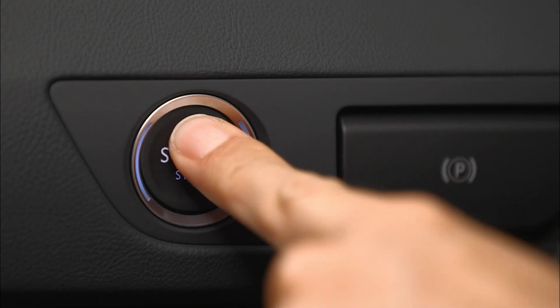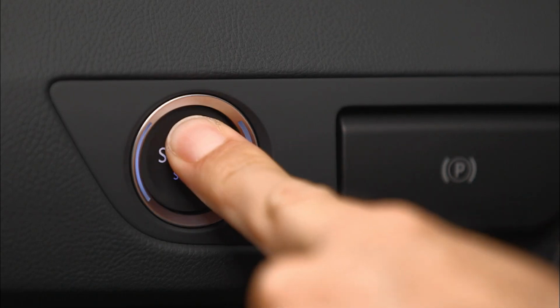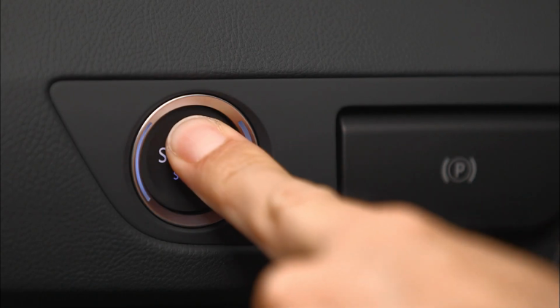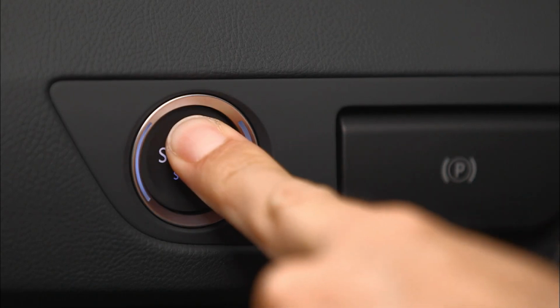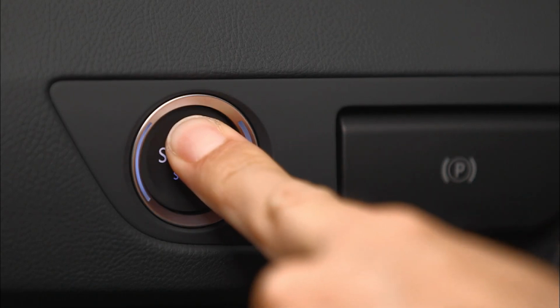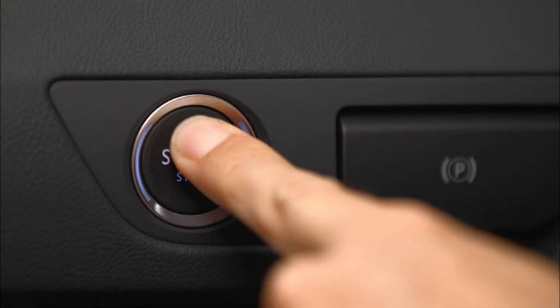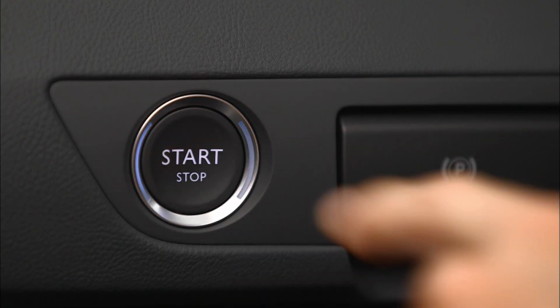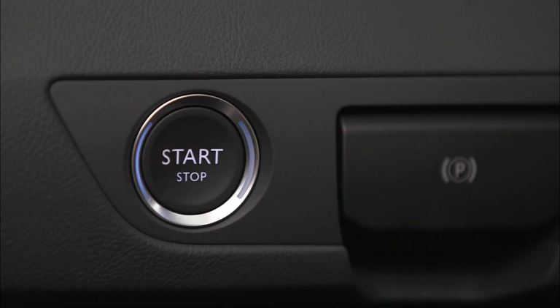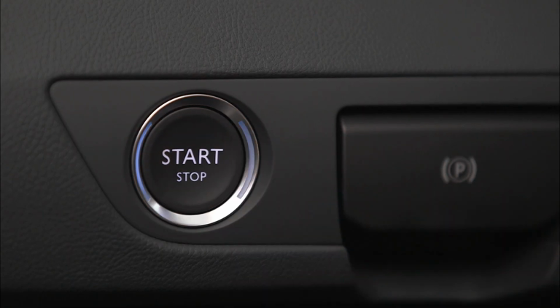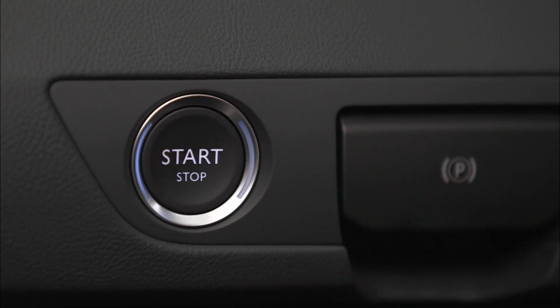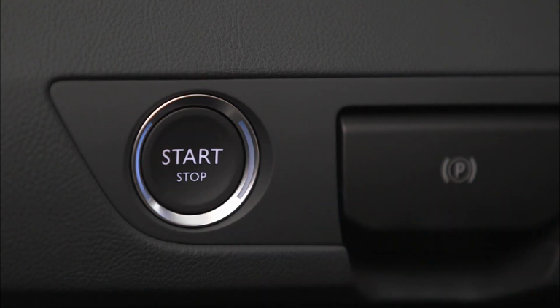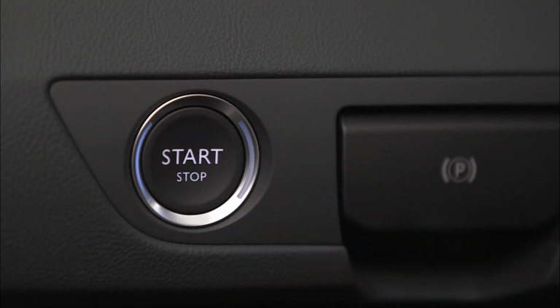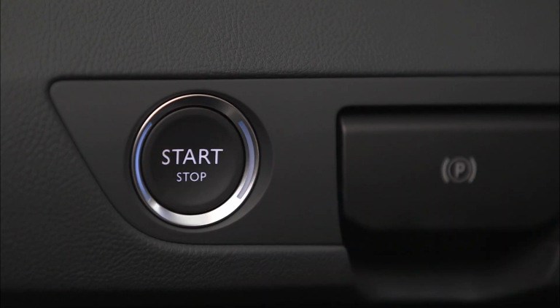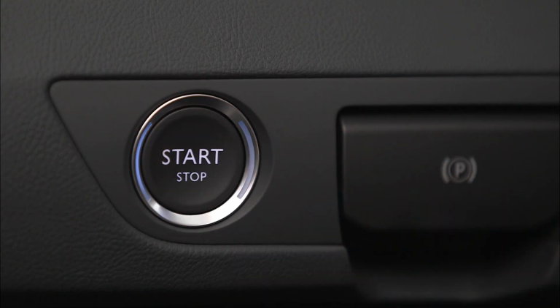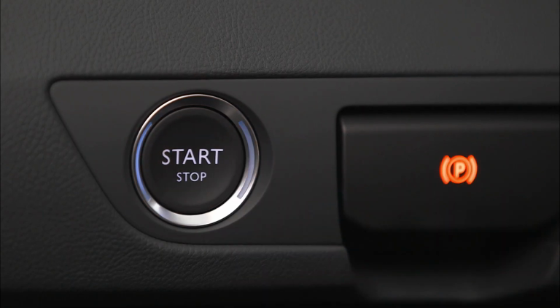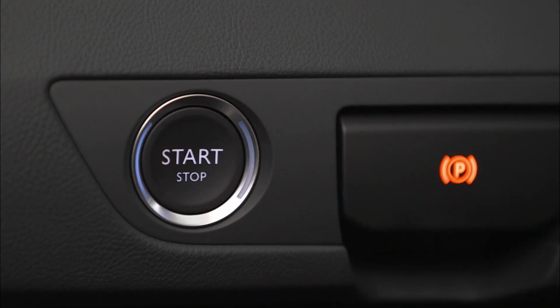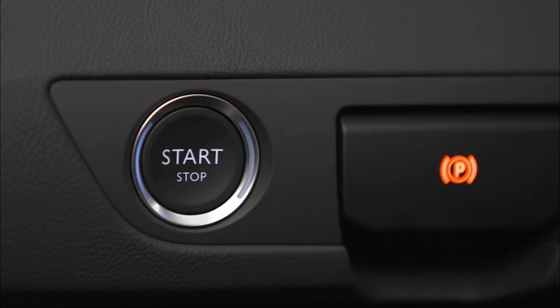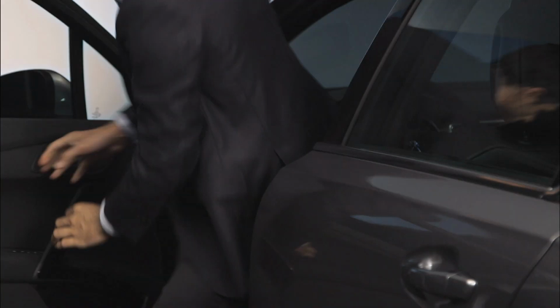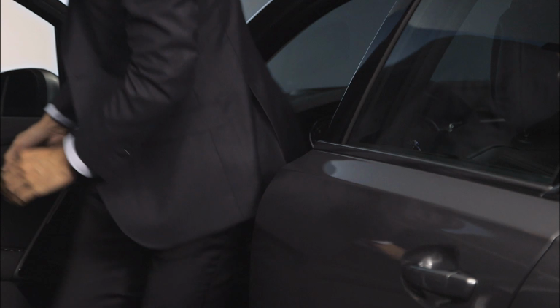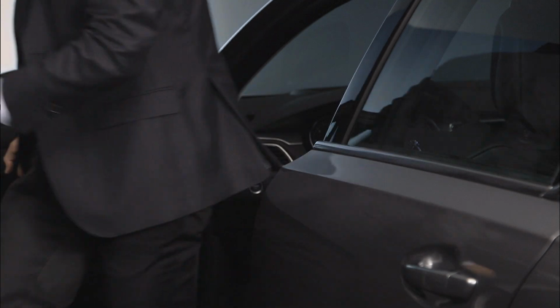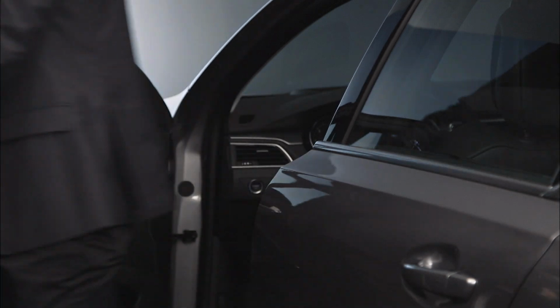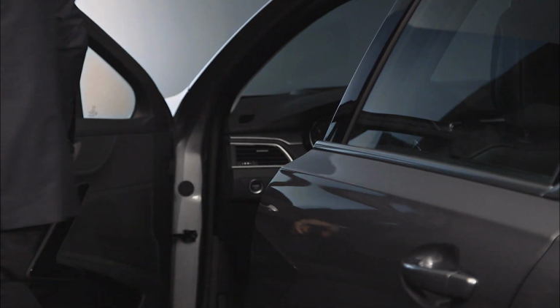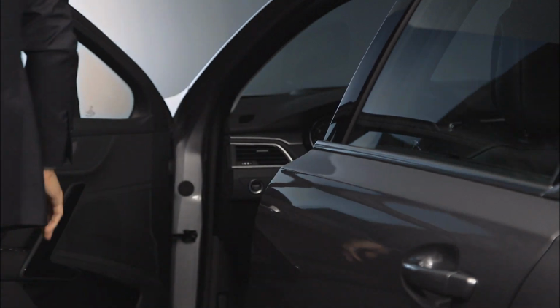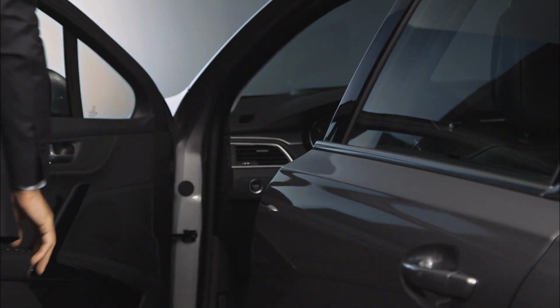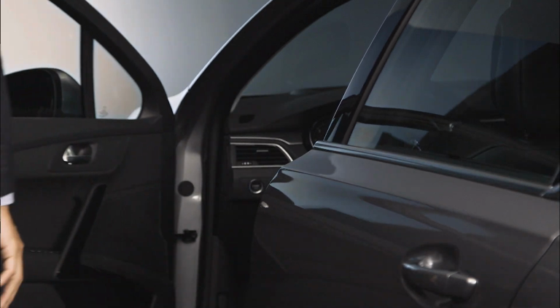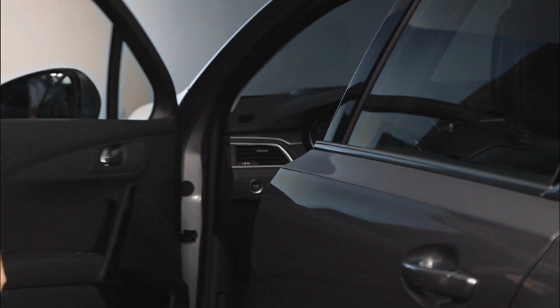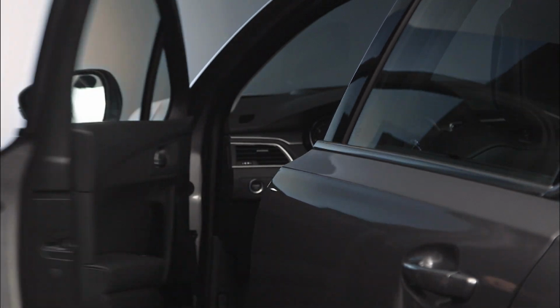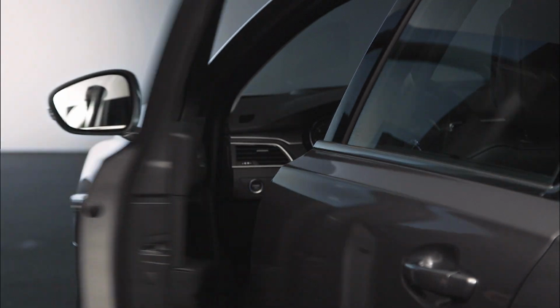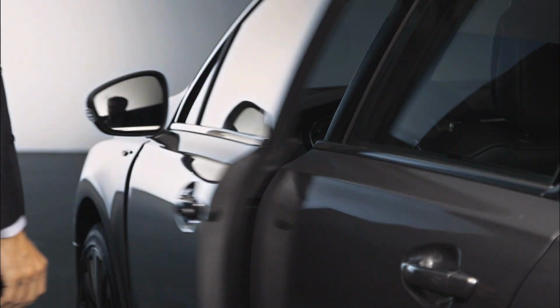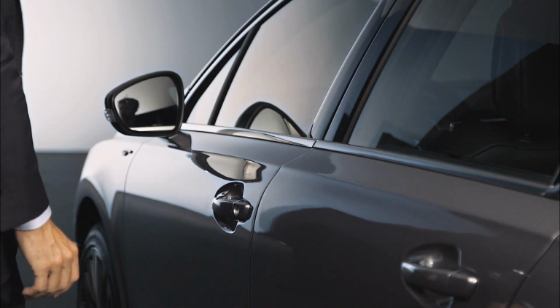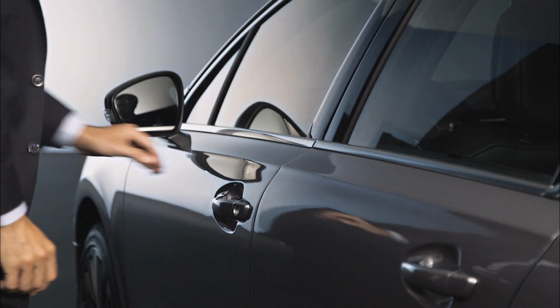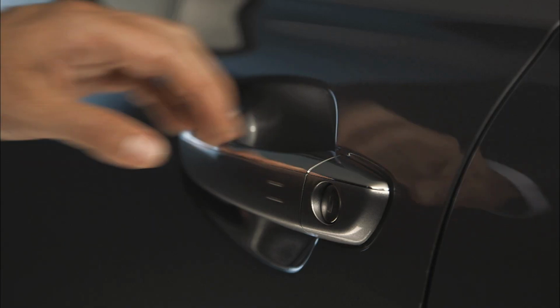Finally, when you and your passengers exit the vehicle, a light swipe of the door handle is enough to lock the doors.